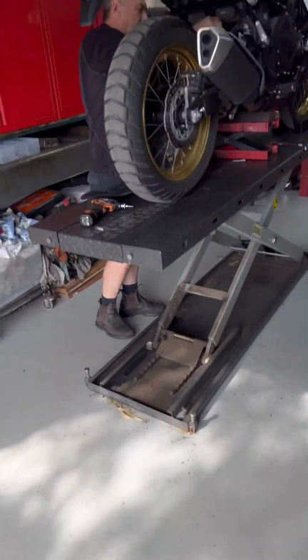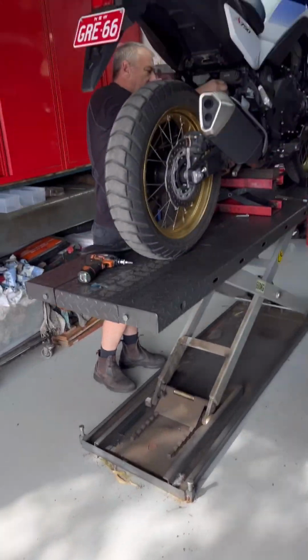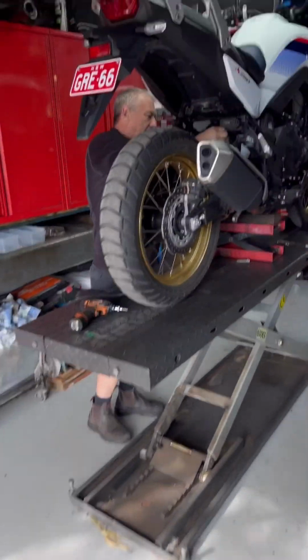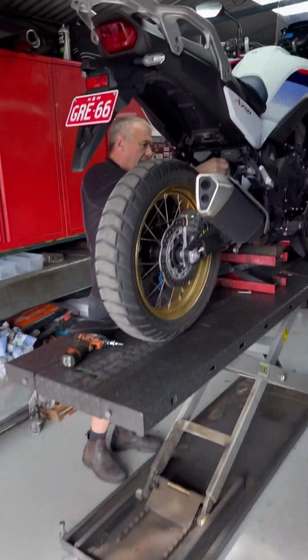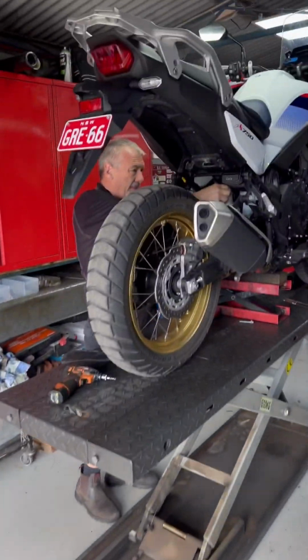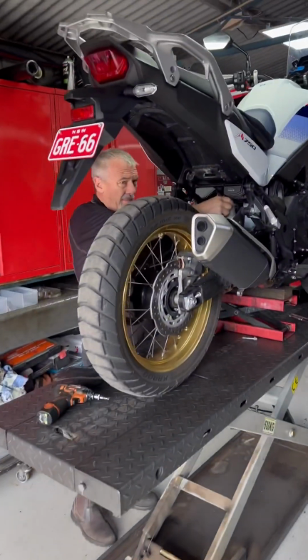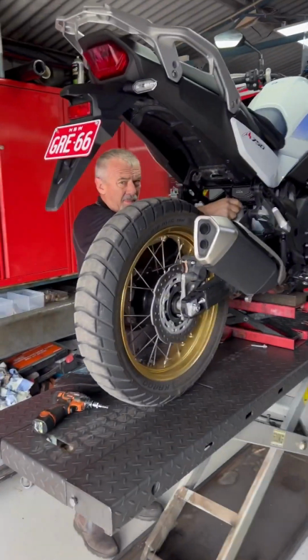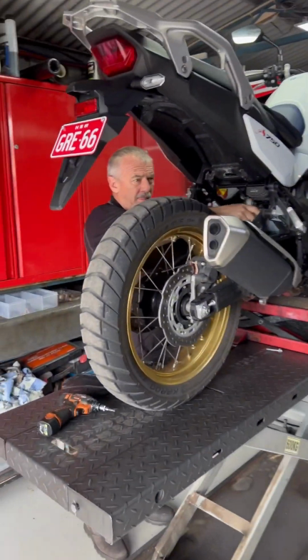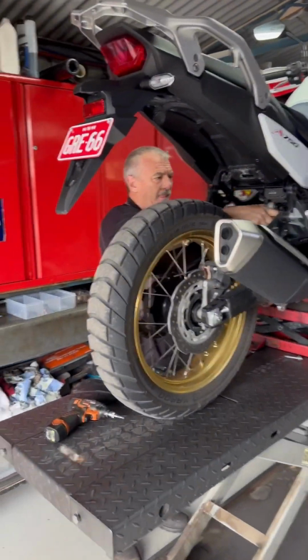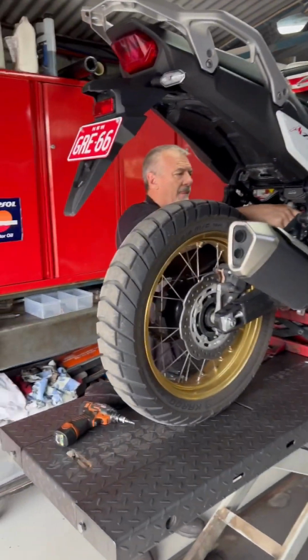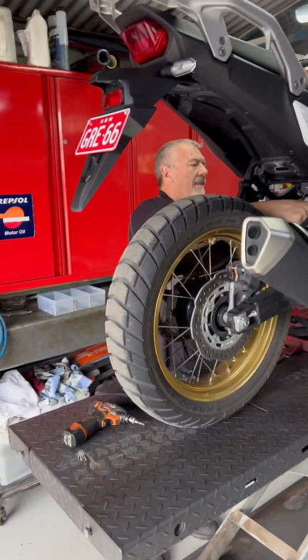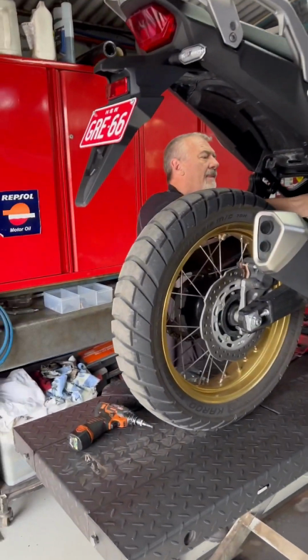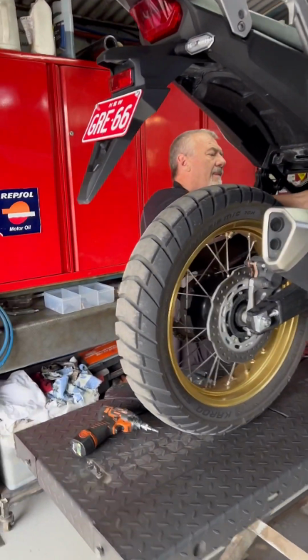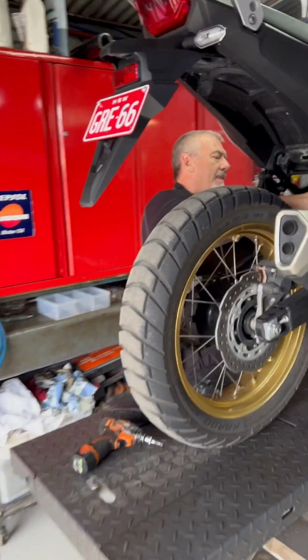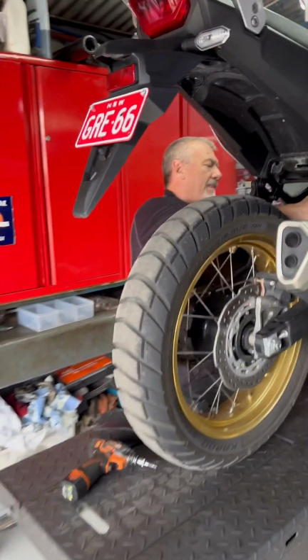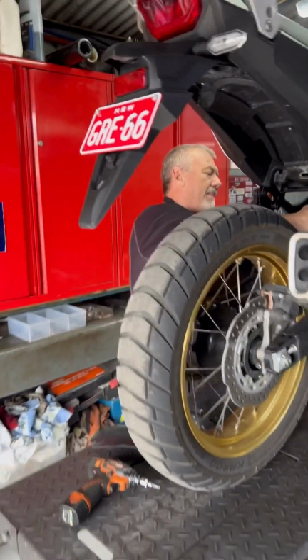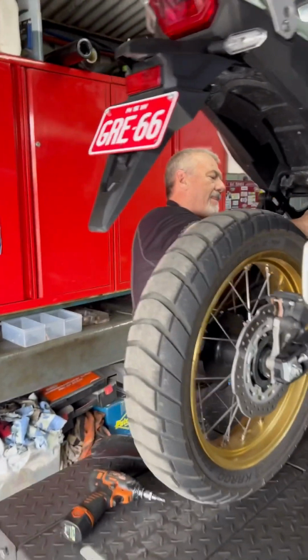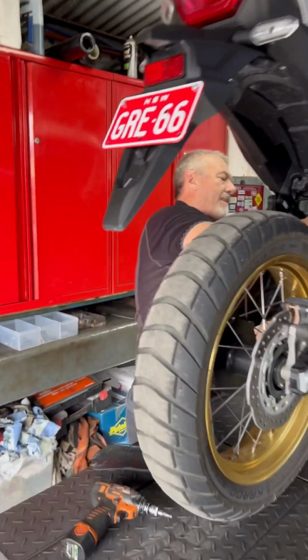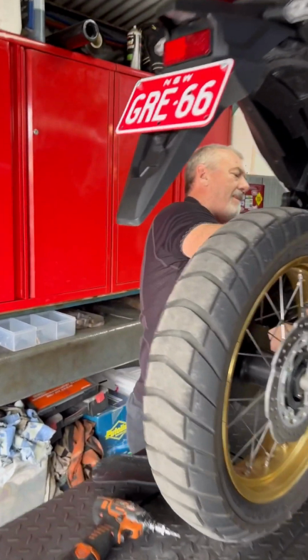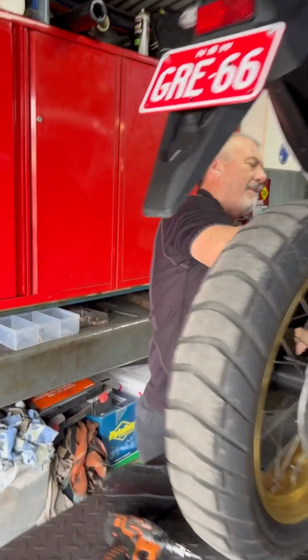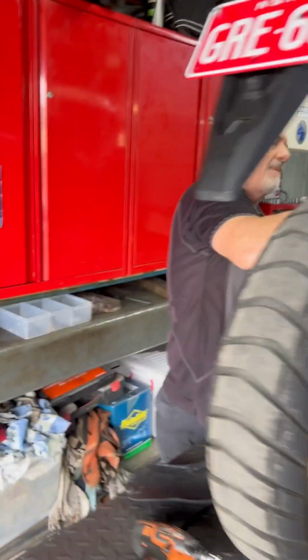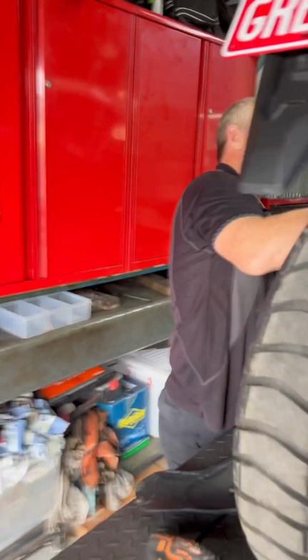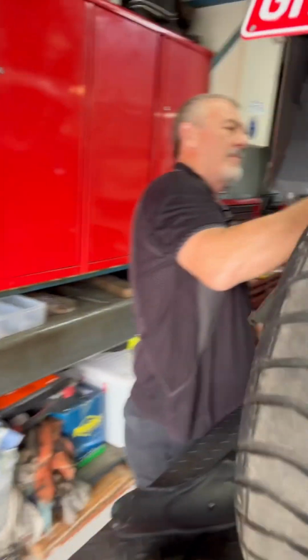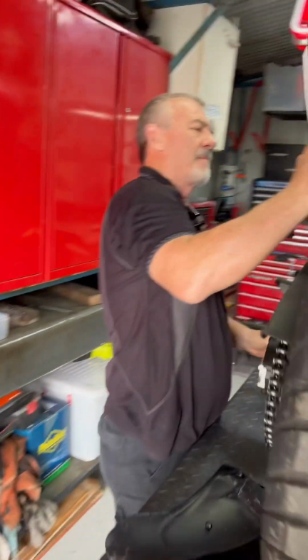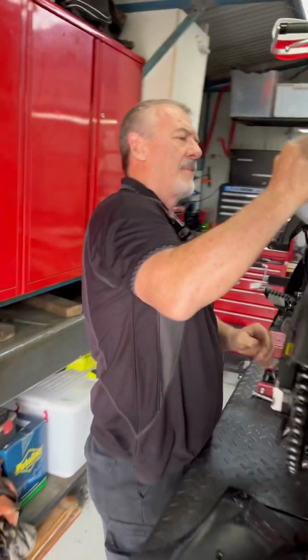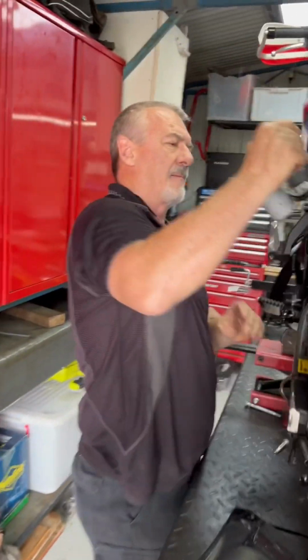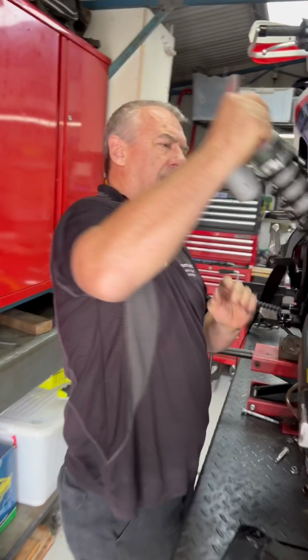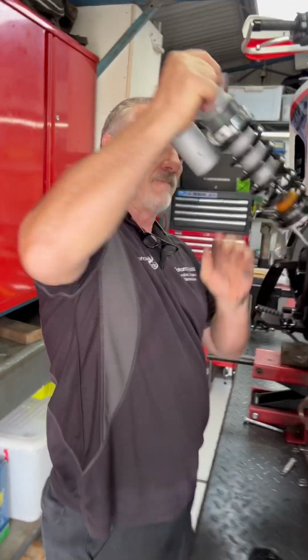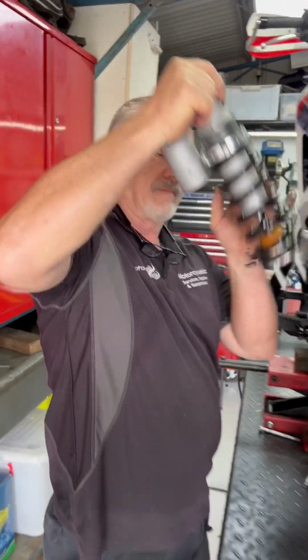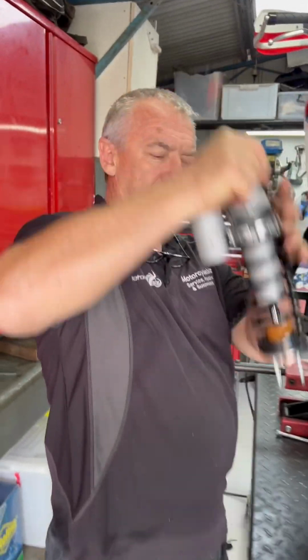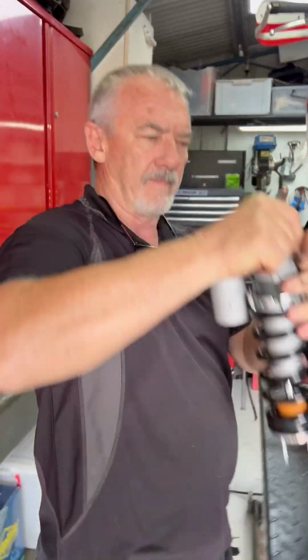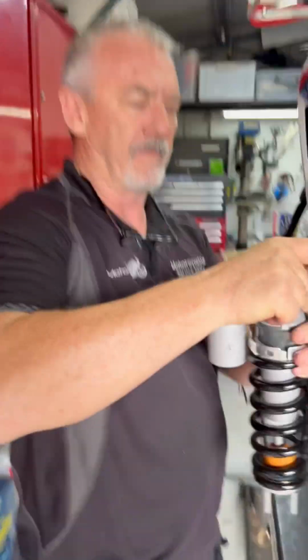Transalp's up already, Clive's into it already, out comes the rear shock.